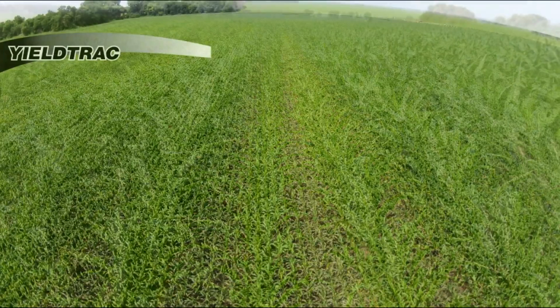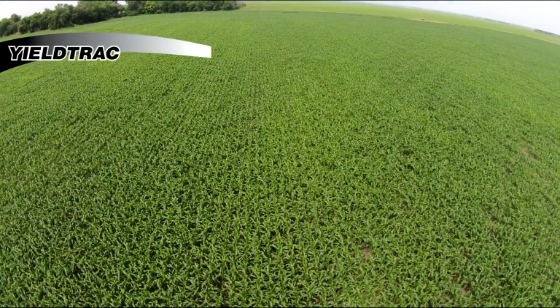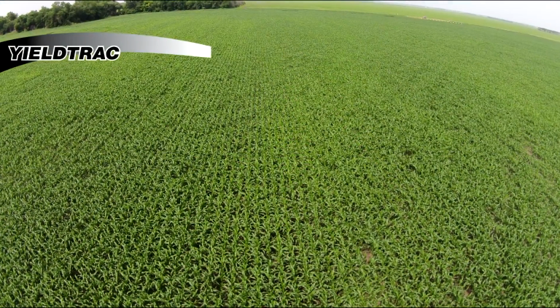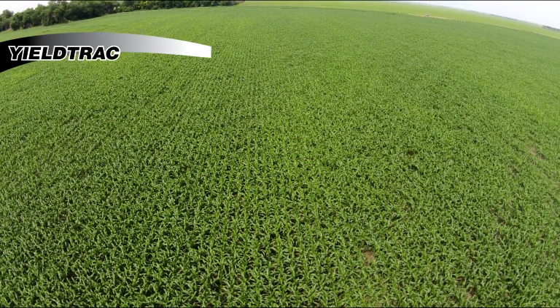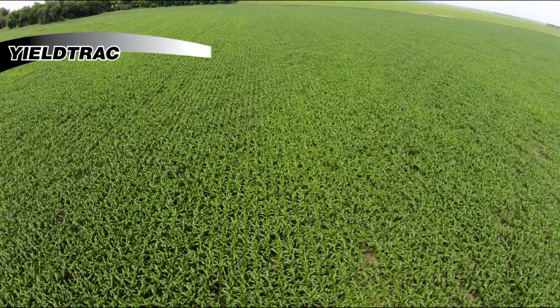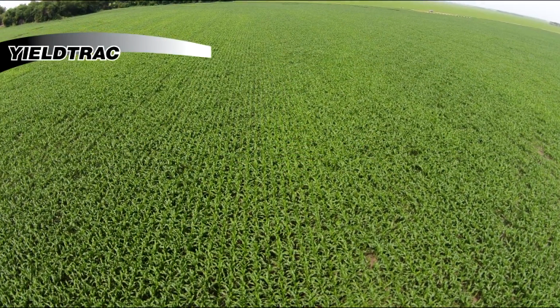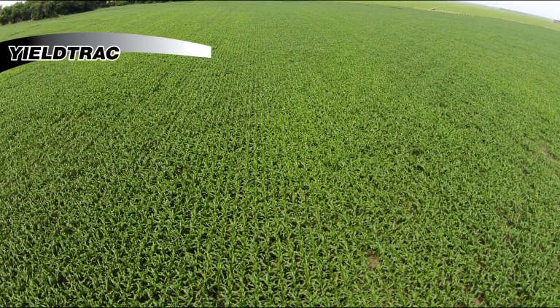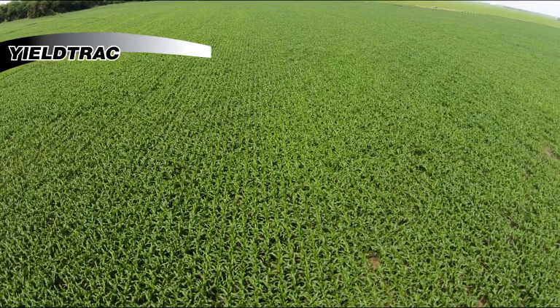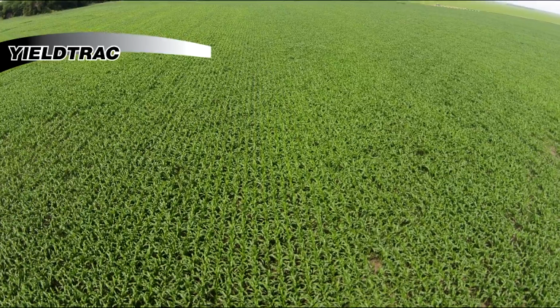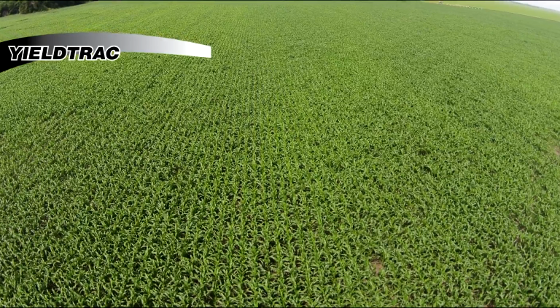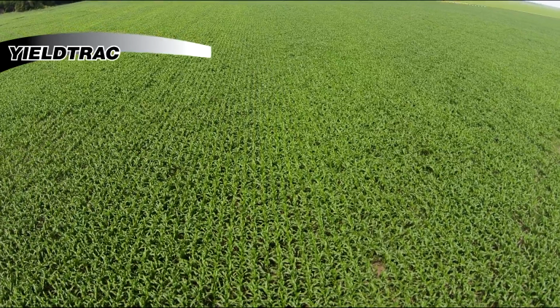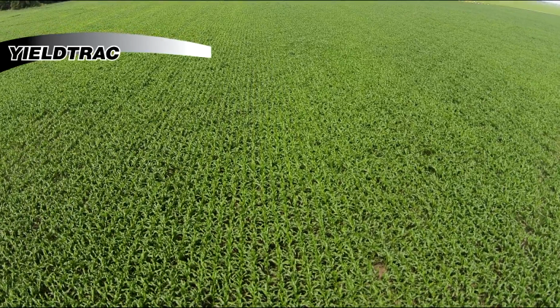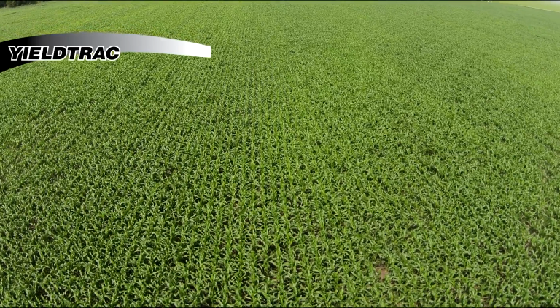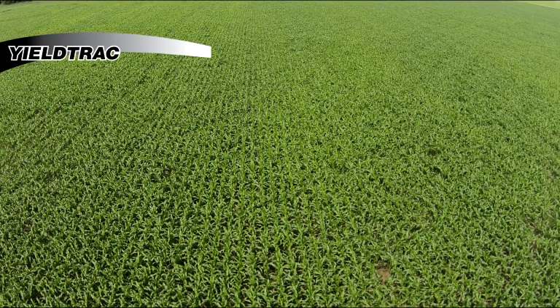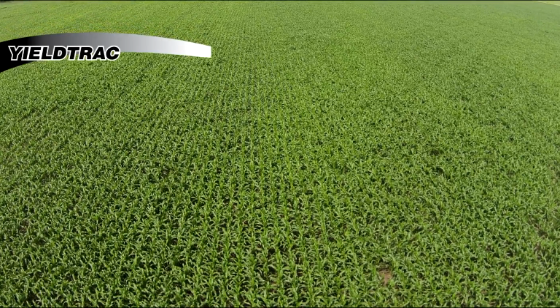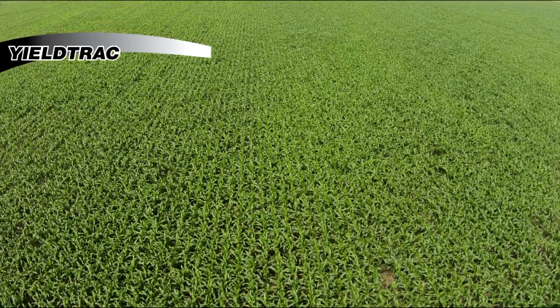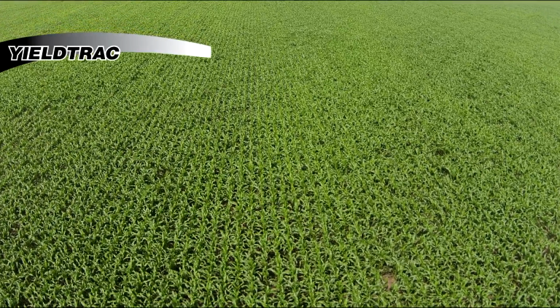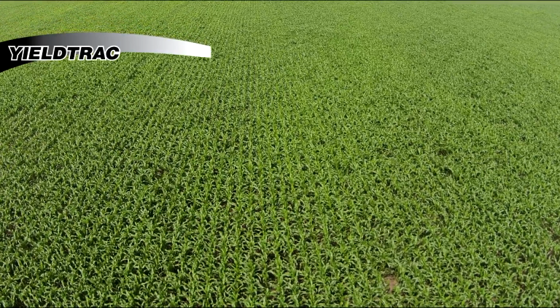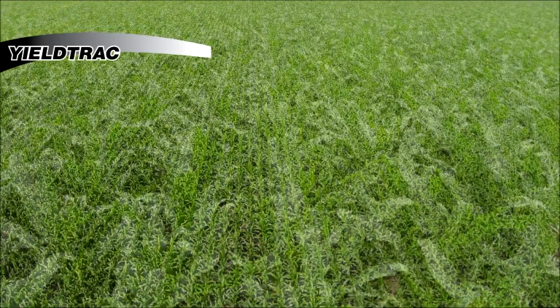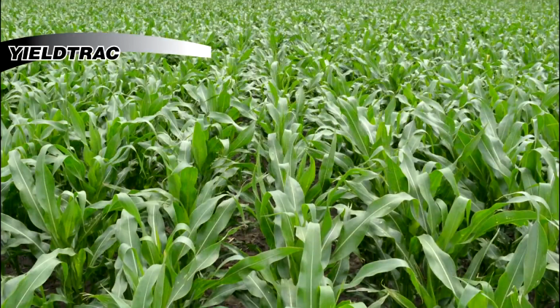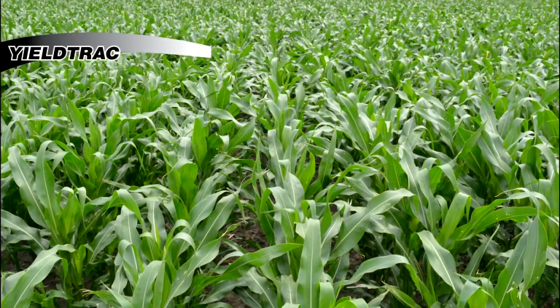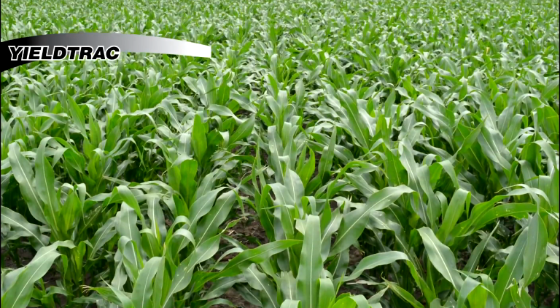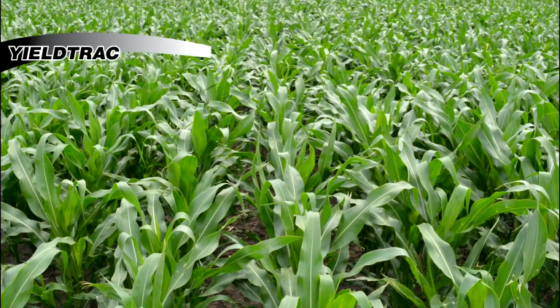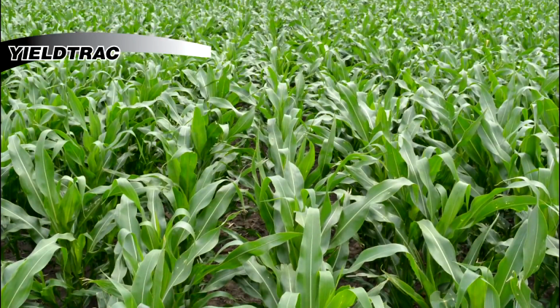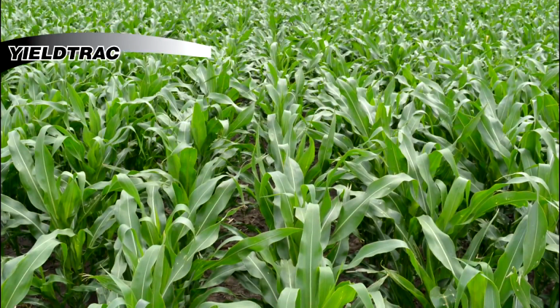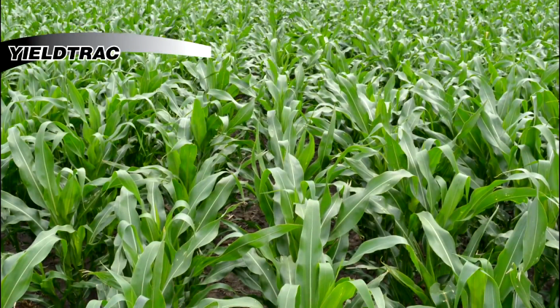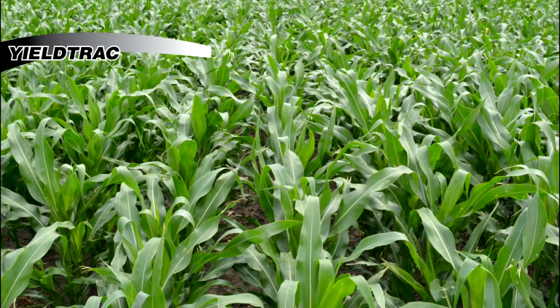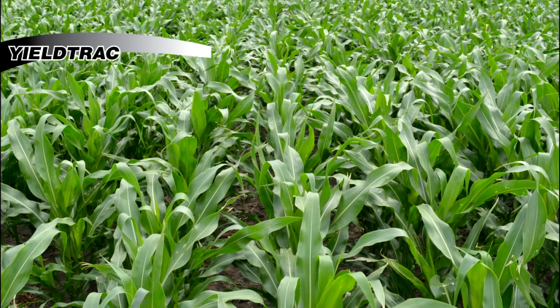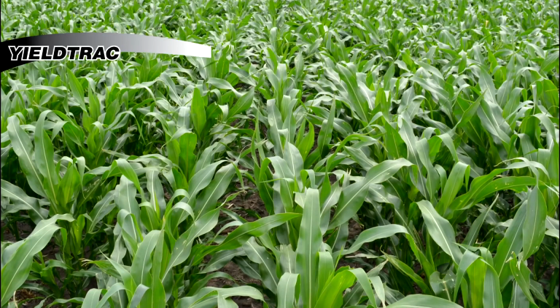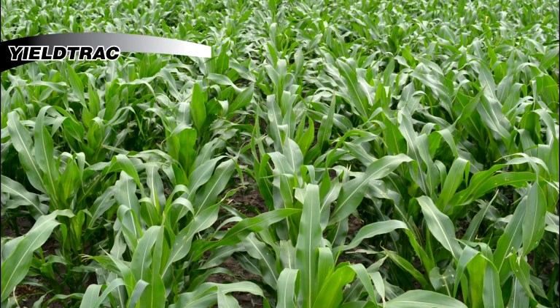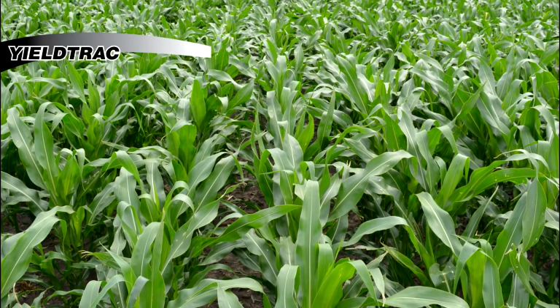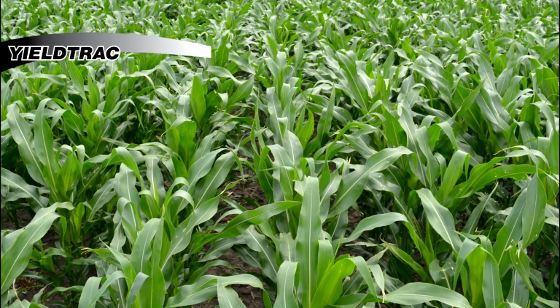With Yield Track in your field, you can get even development from all your rows. Each plant is able to reach its full potential and boost your yields.